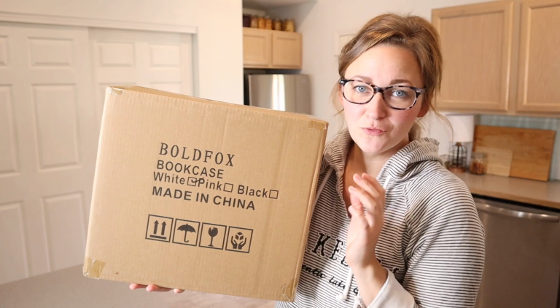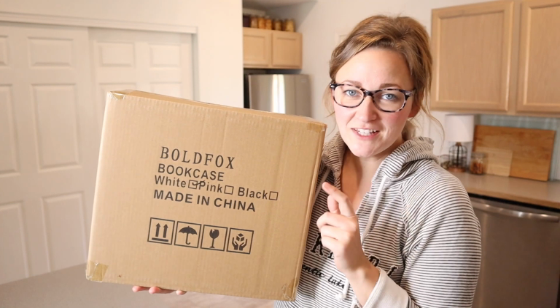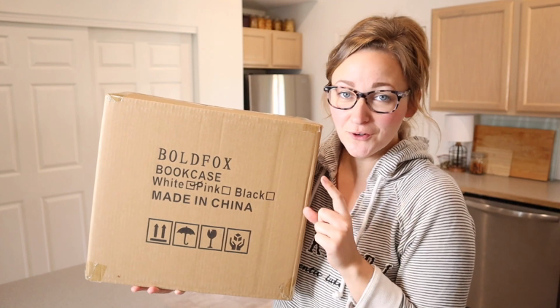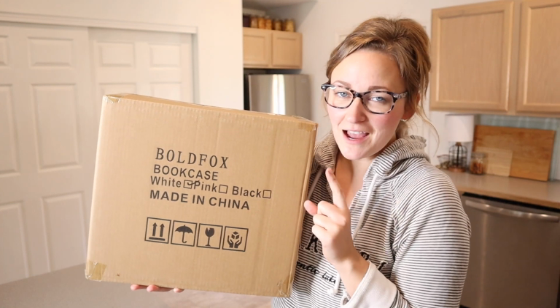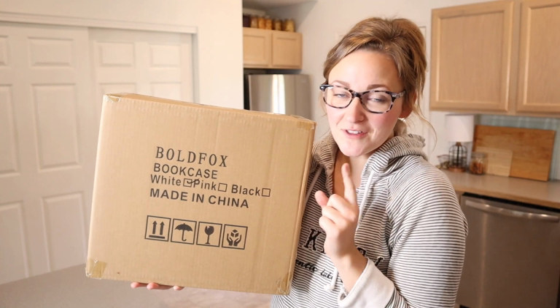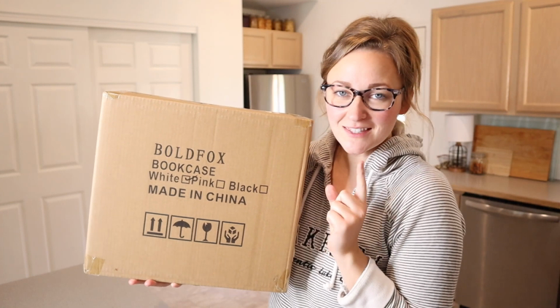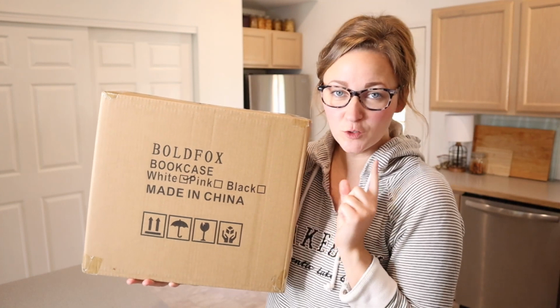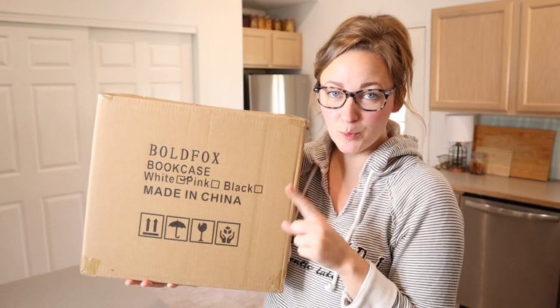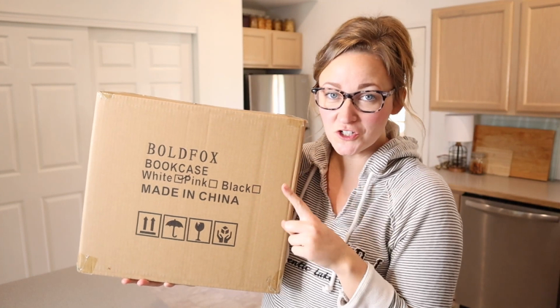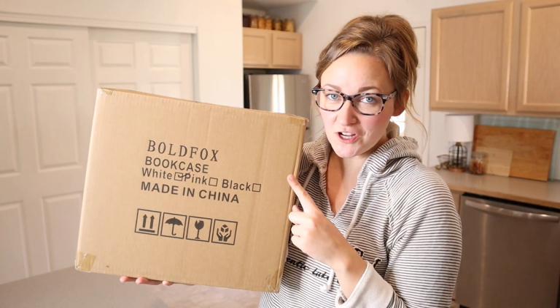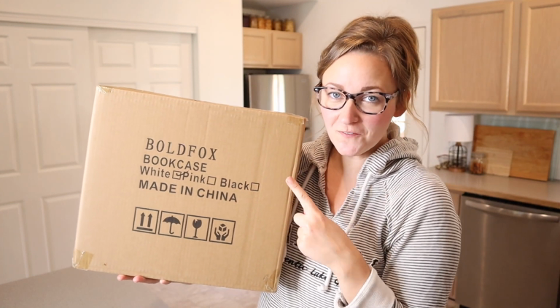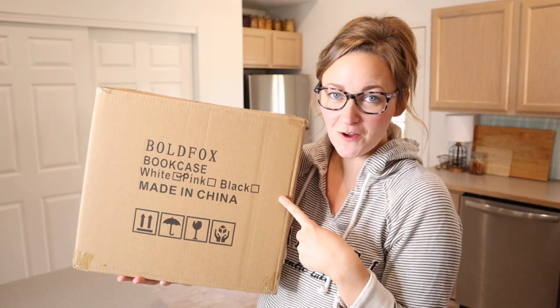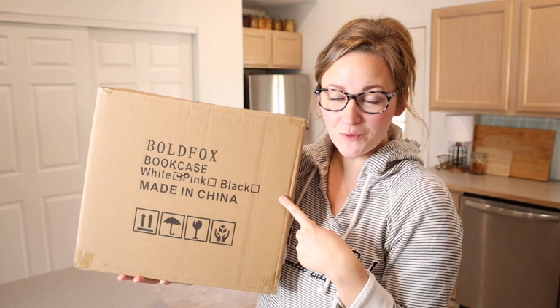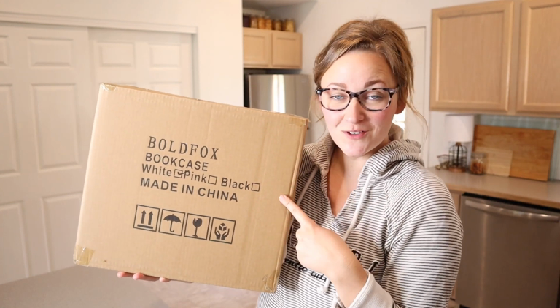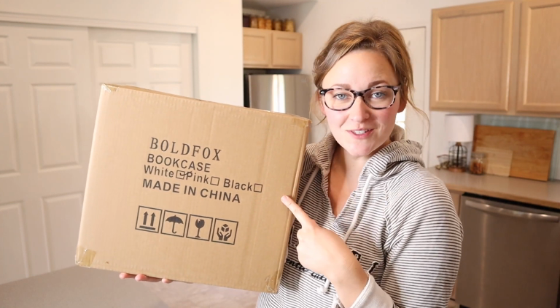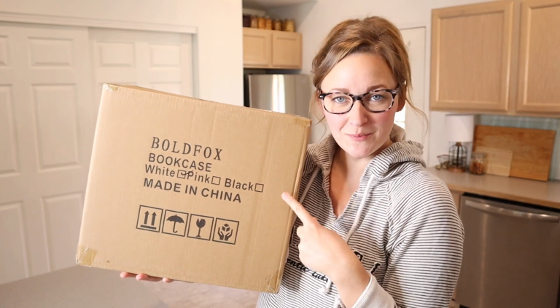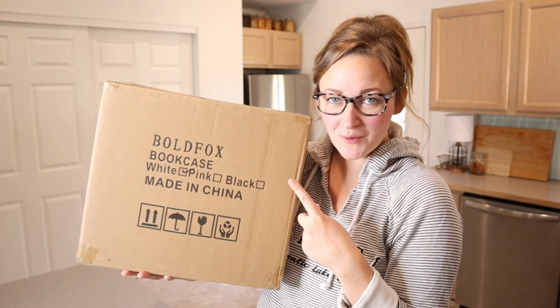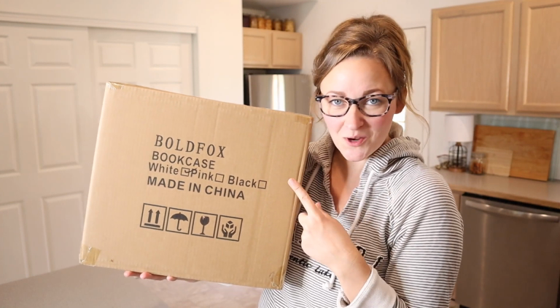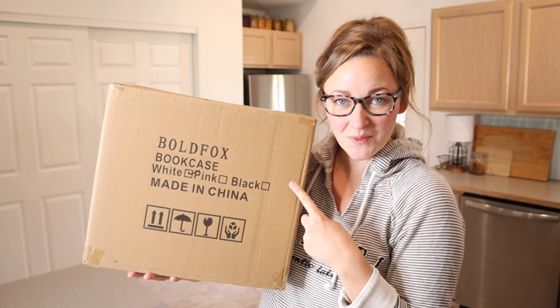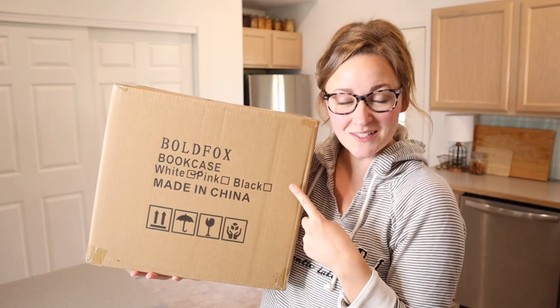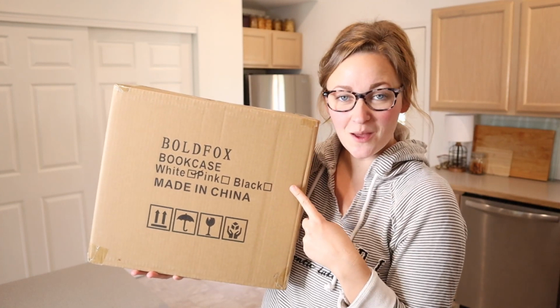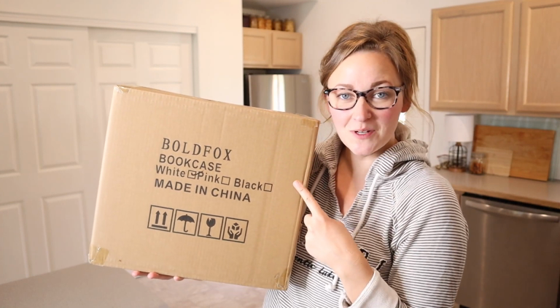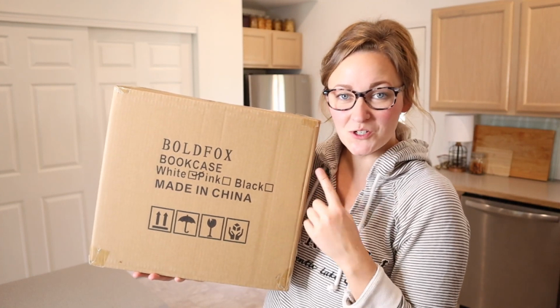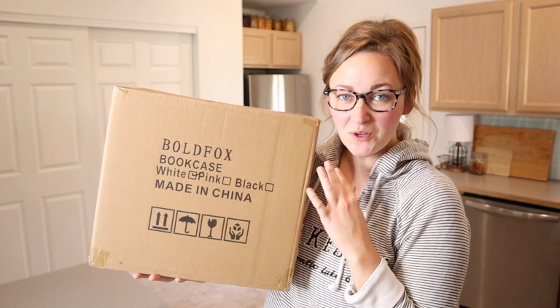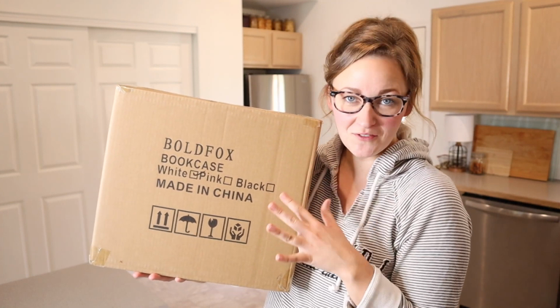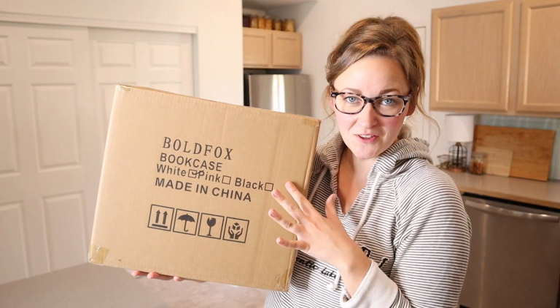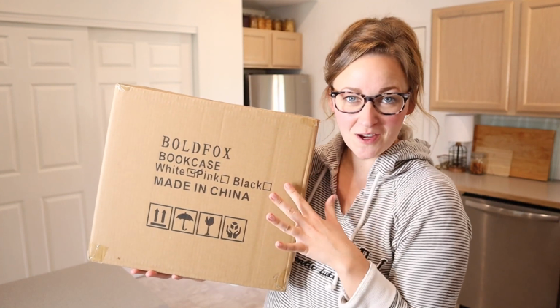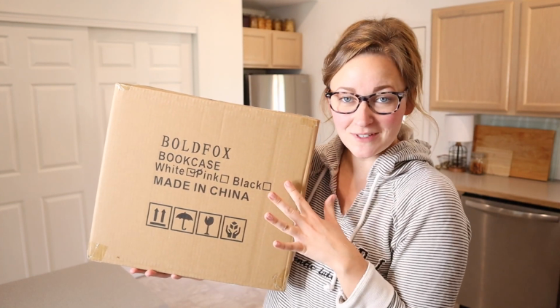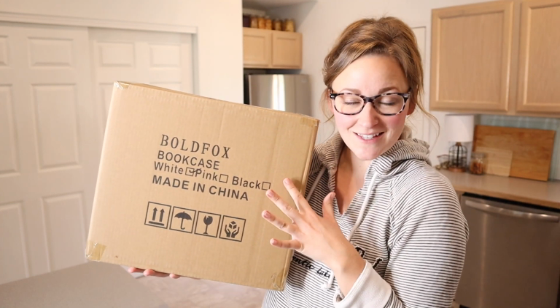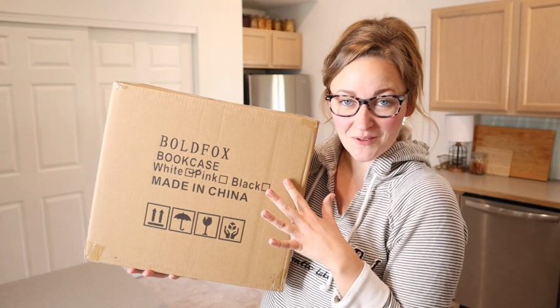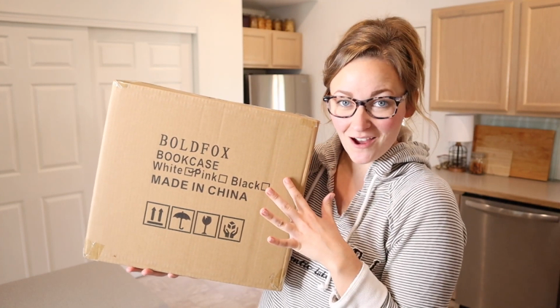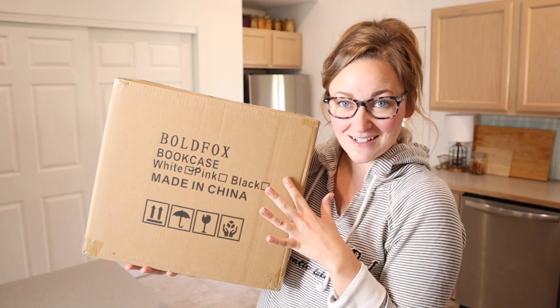Right here I have this little bookshelf on wheels. Let me go ahead and open this up and show you everything that comes inside the box.